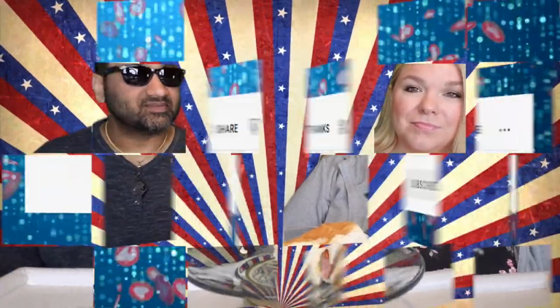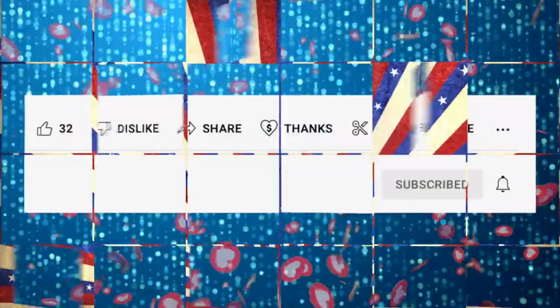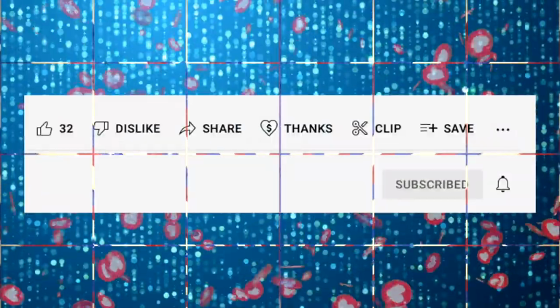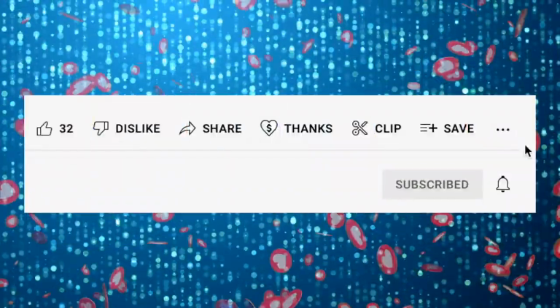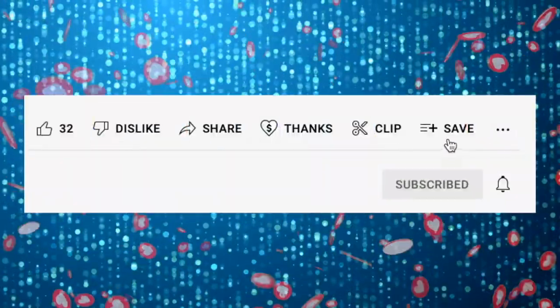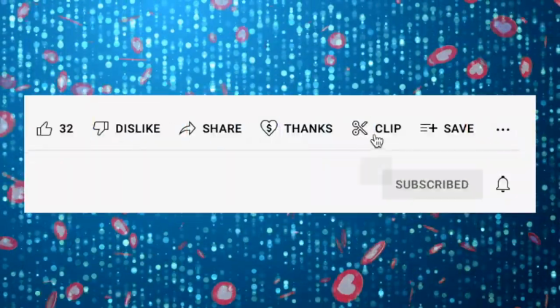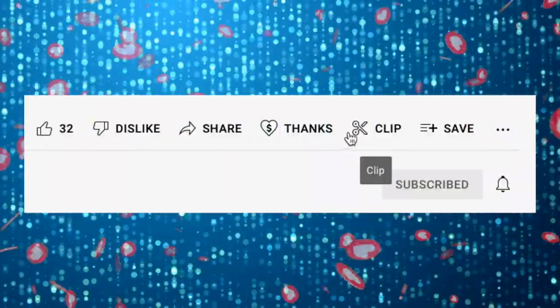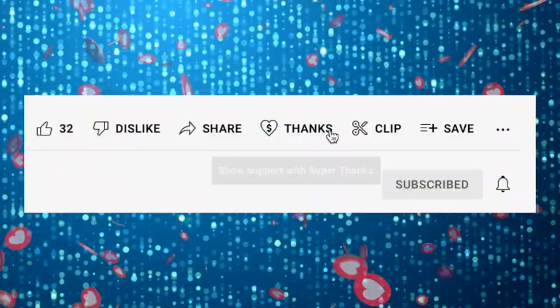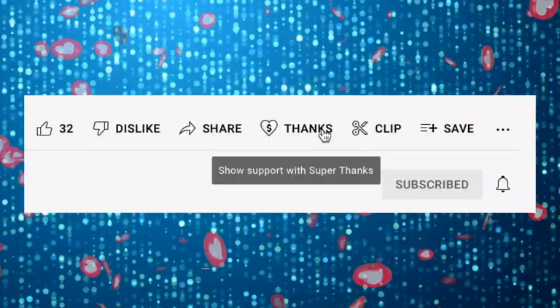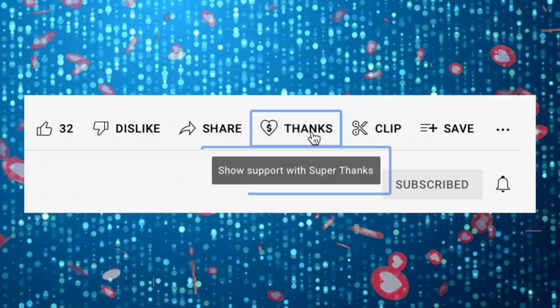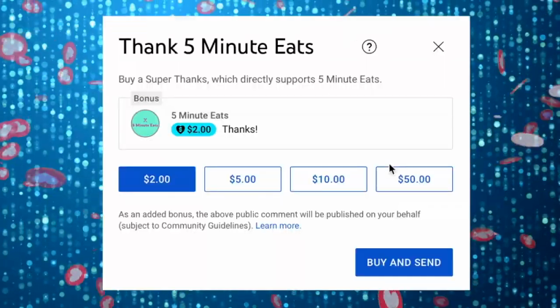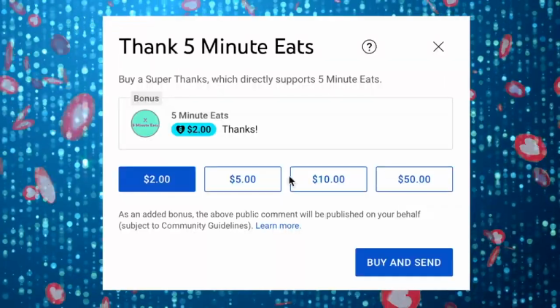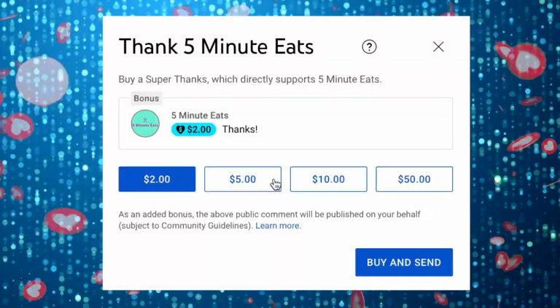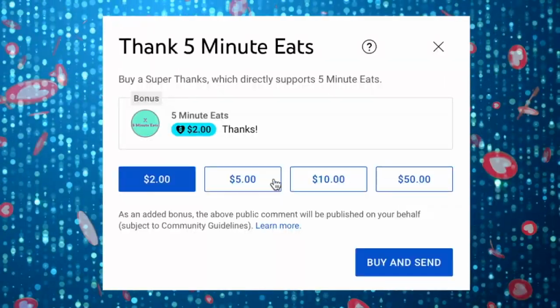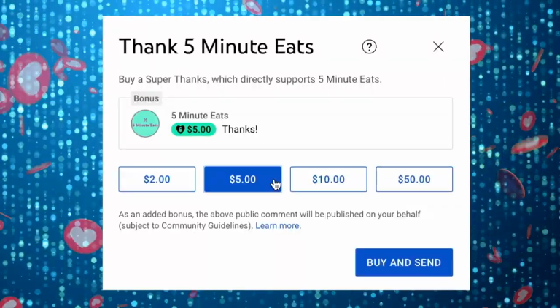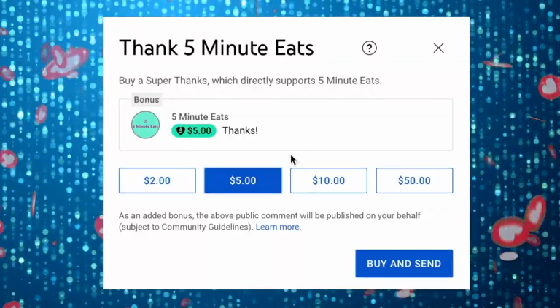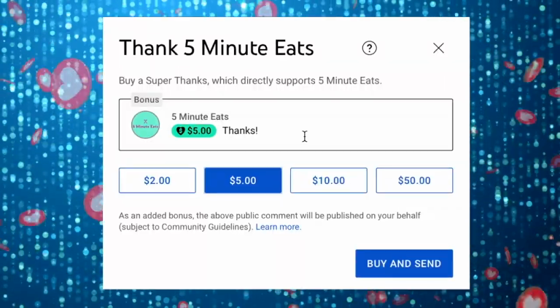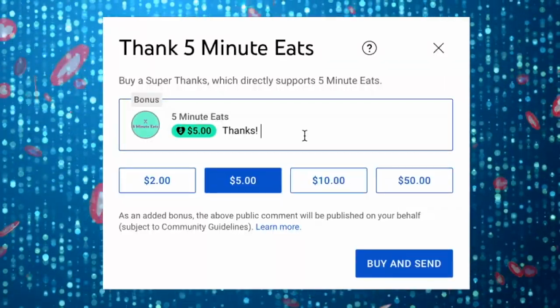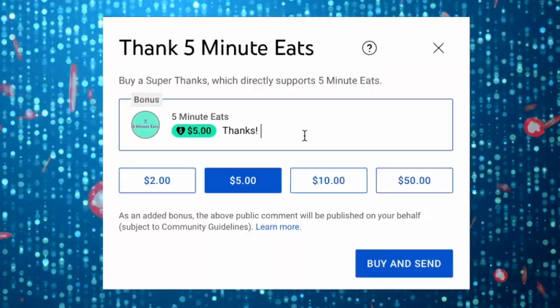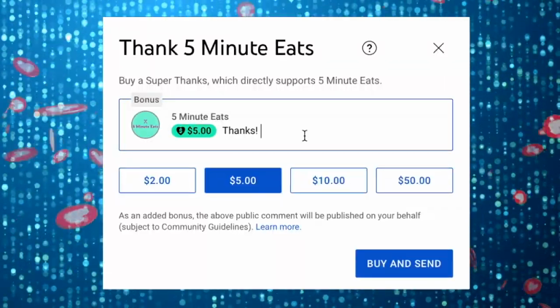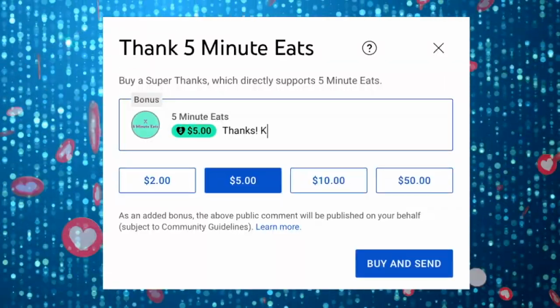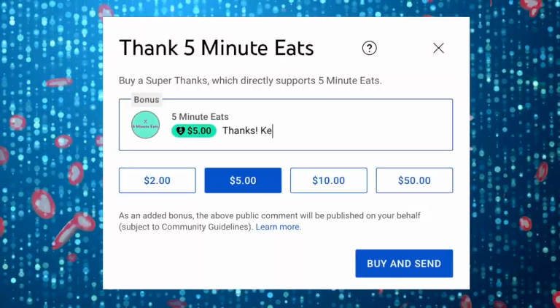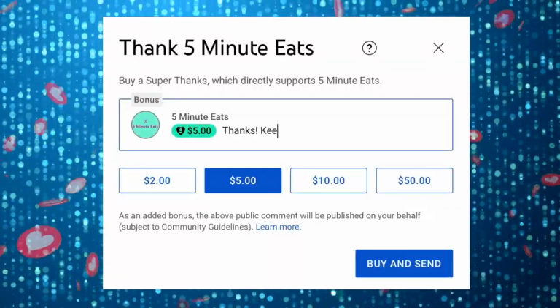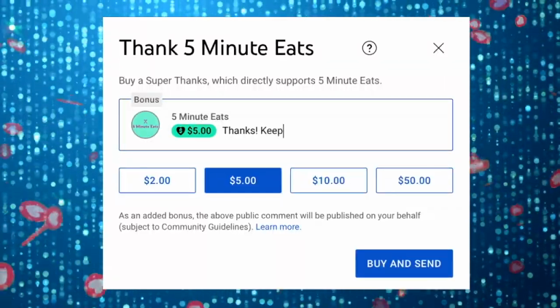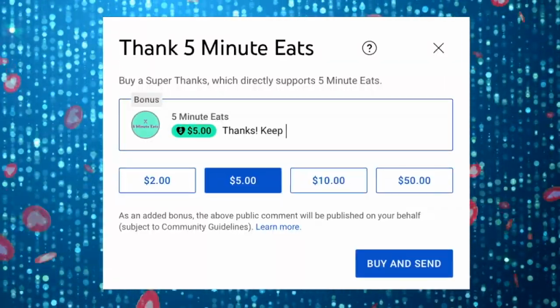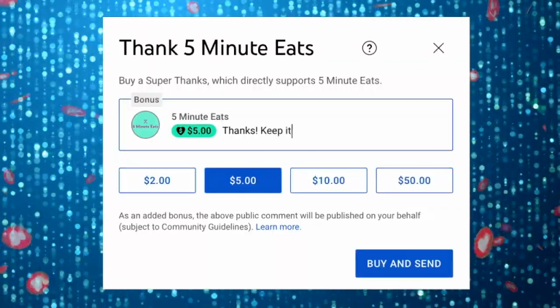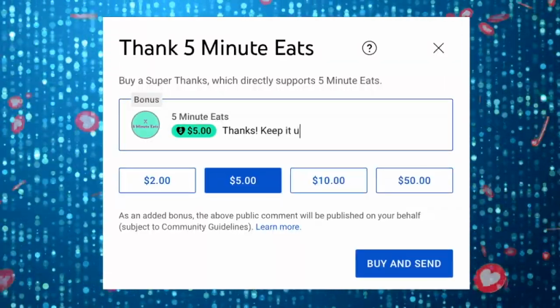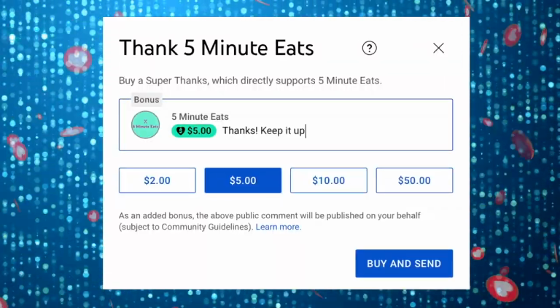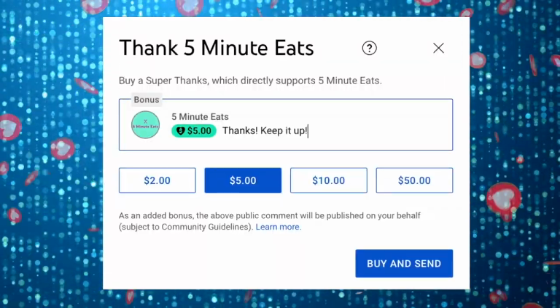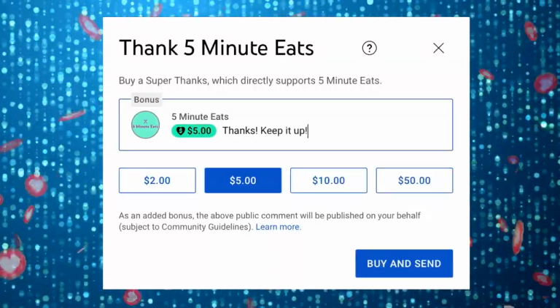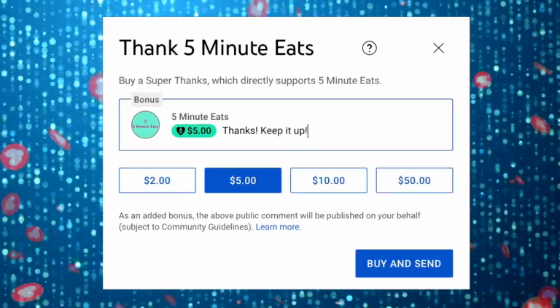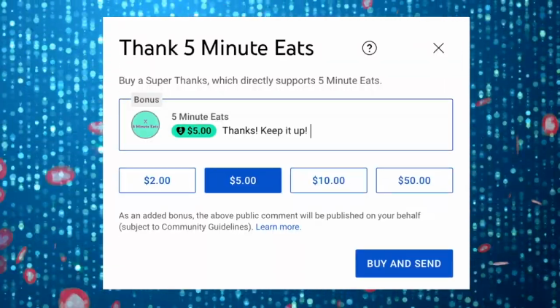If you like what we're doing here, please consider sending a super thanks — it helps us continue to provide more amazing content.